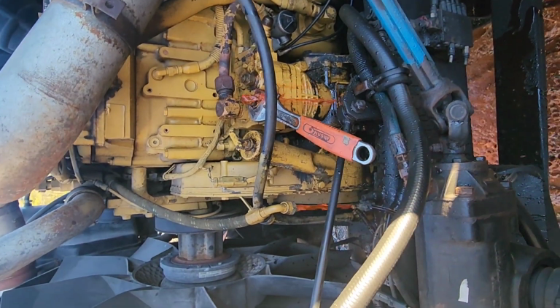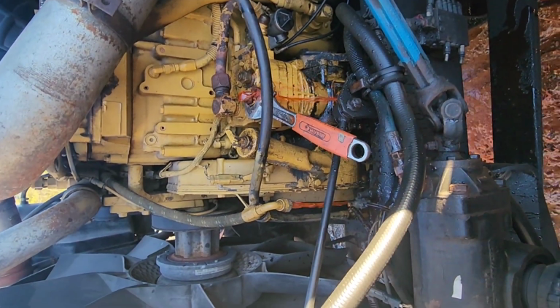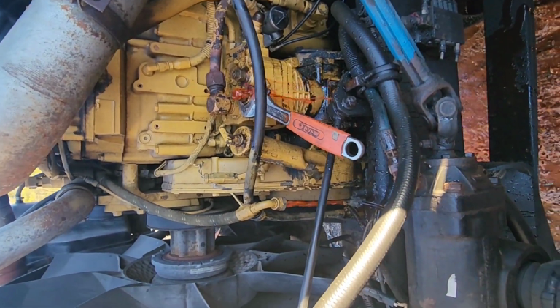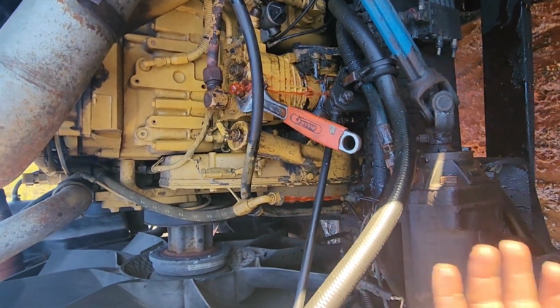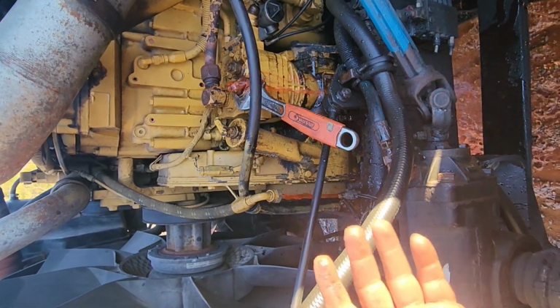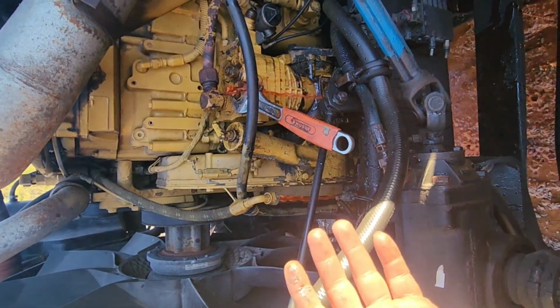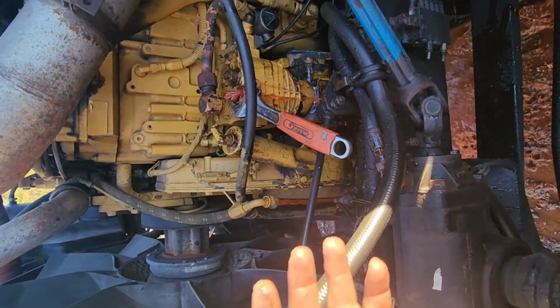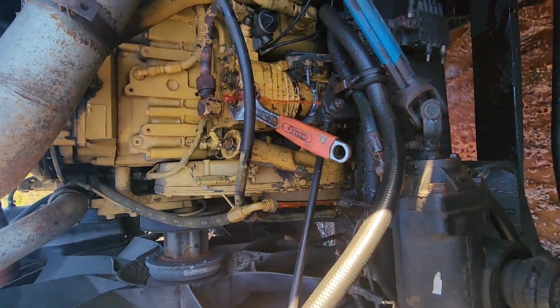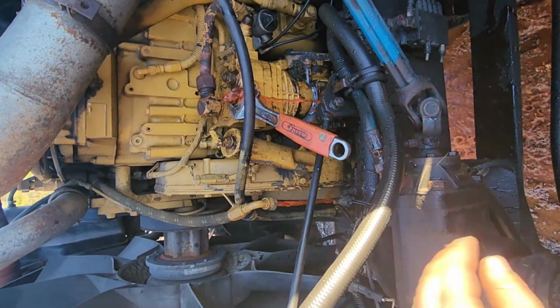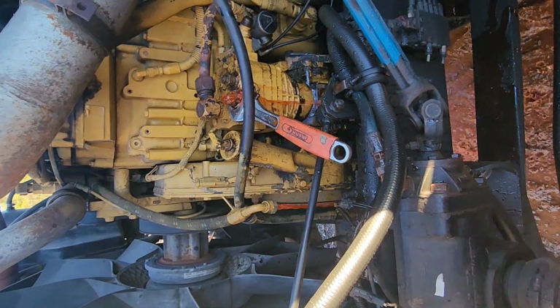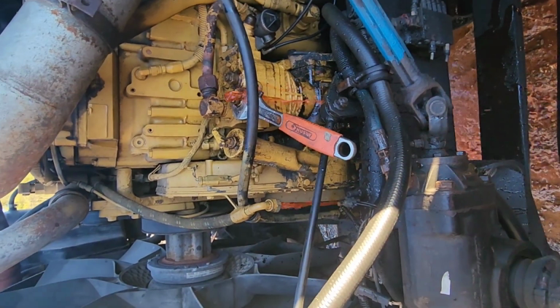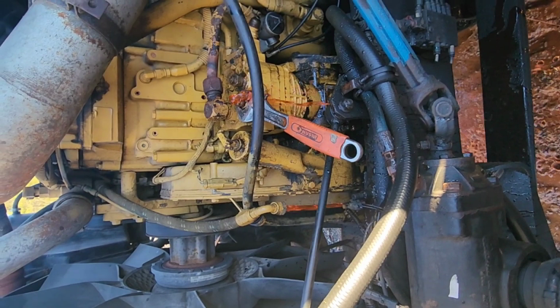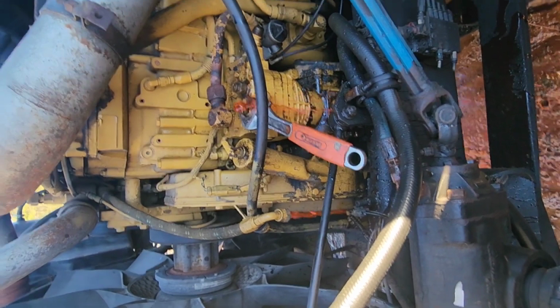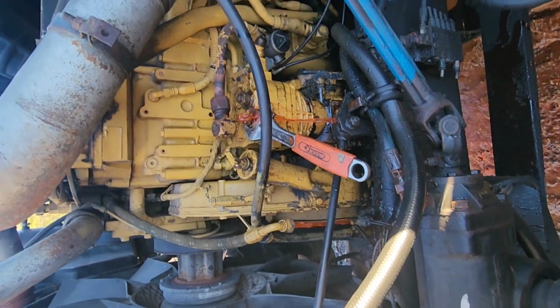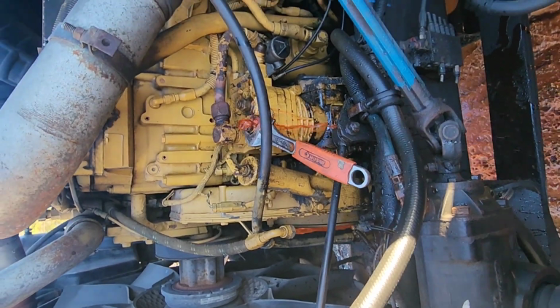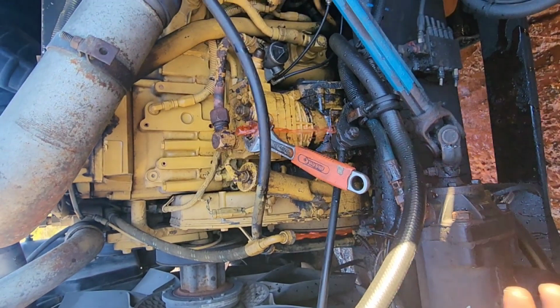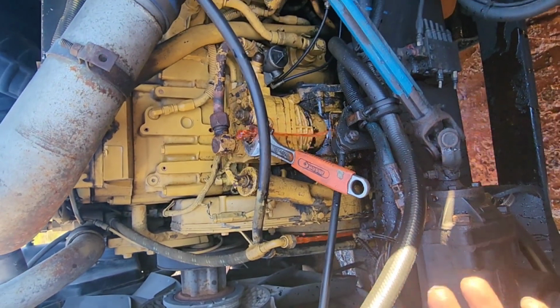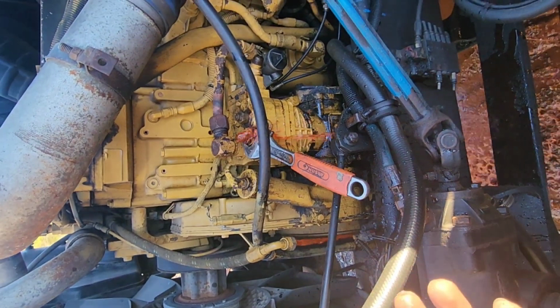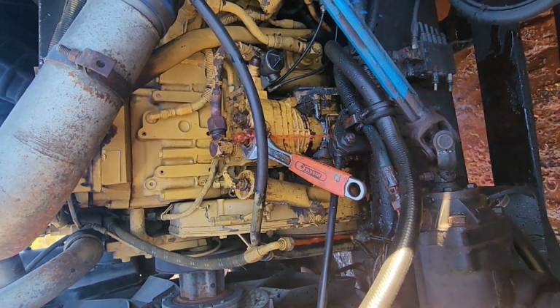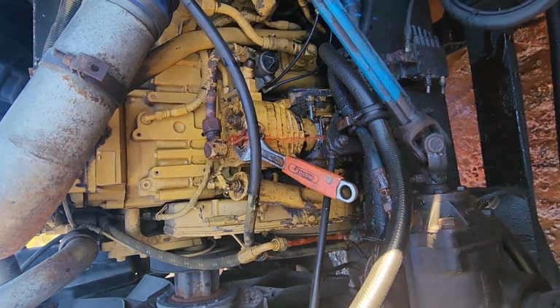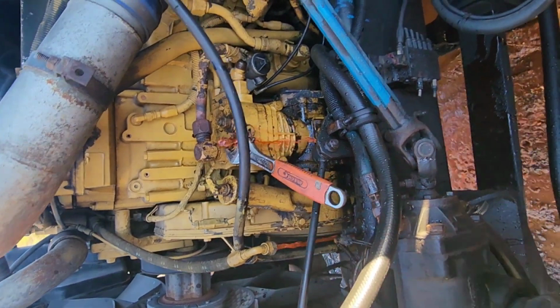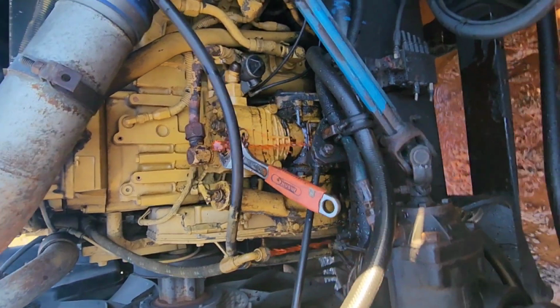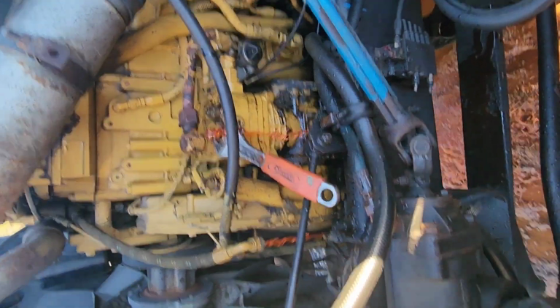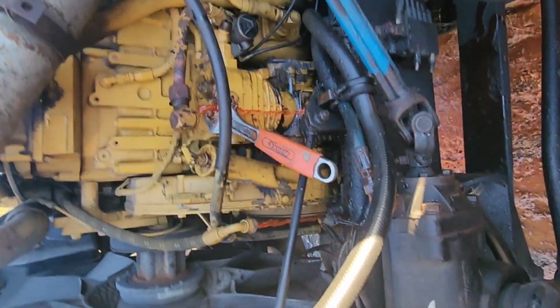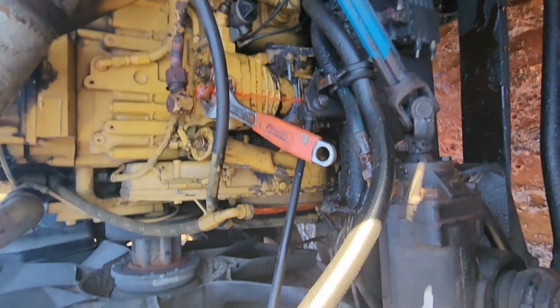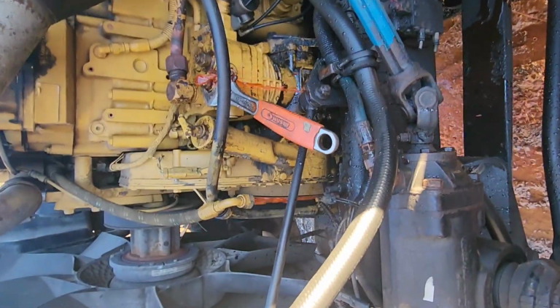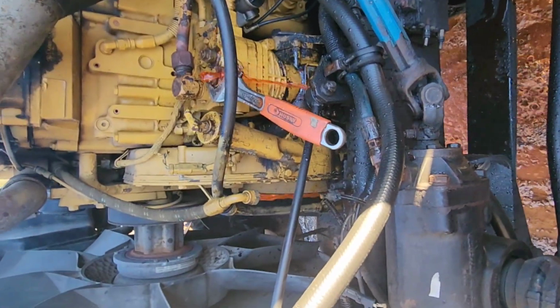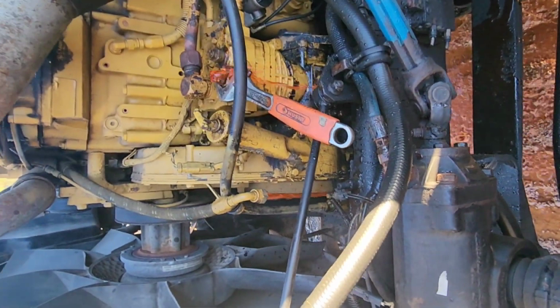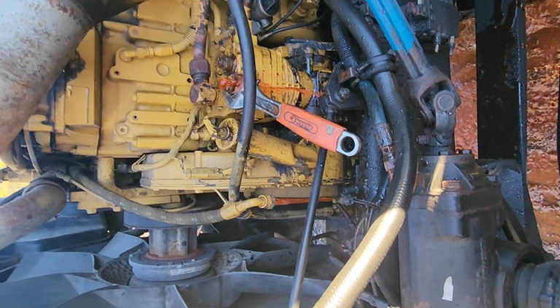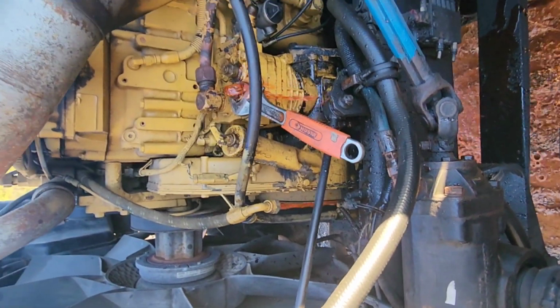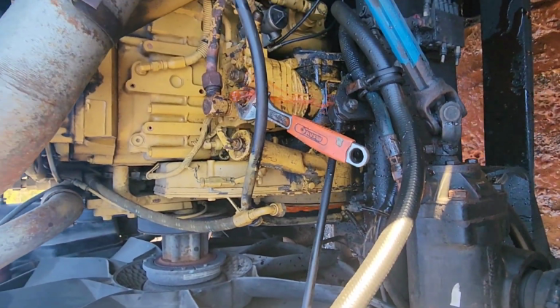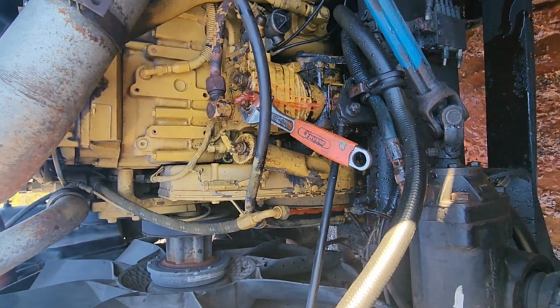When the compressor got busted it put out a lot of water in it, so either way I gotta change the coolant in it.